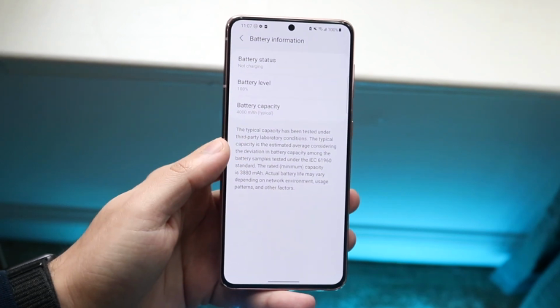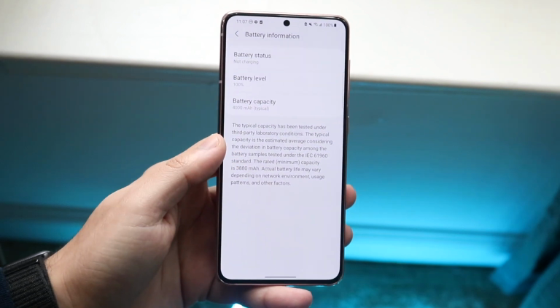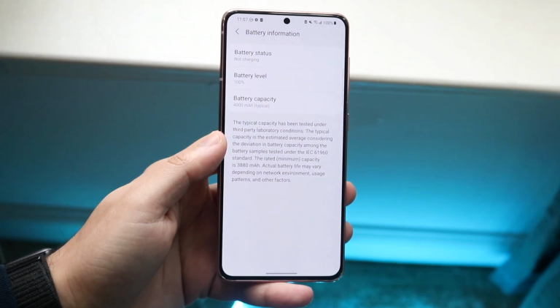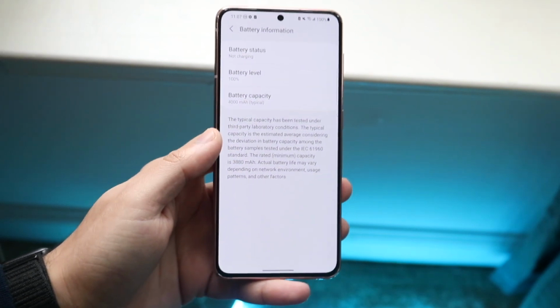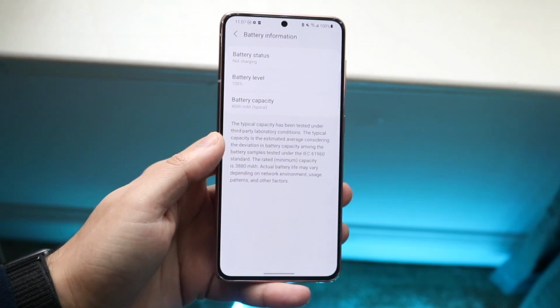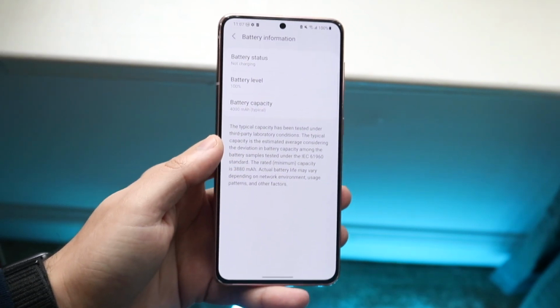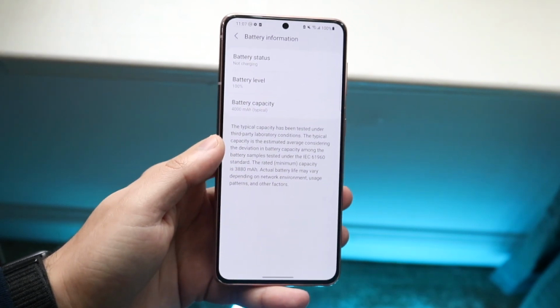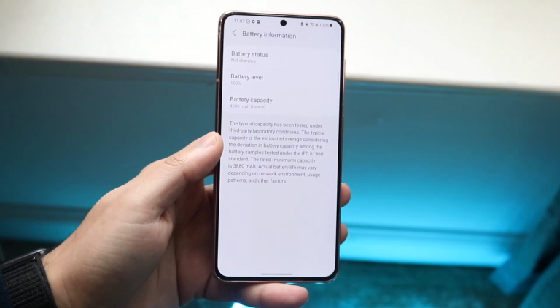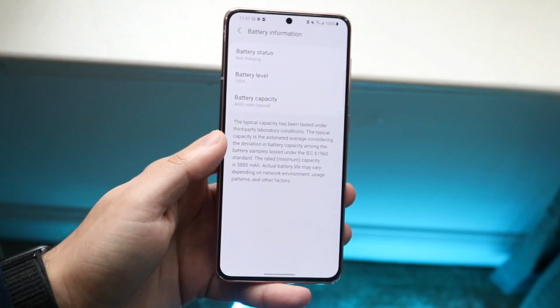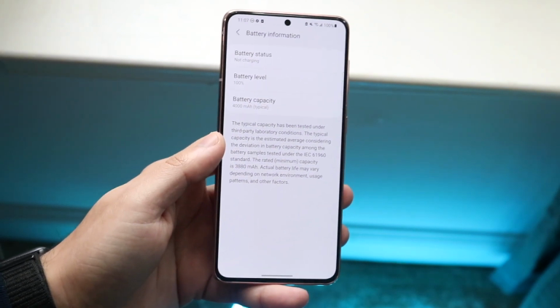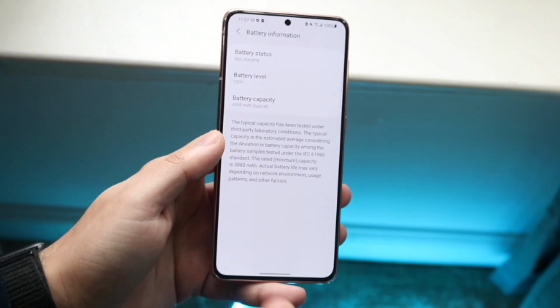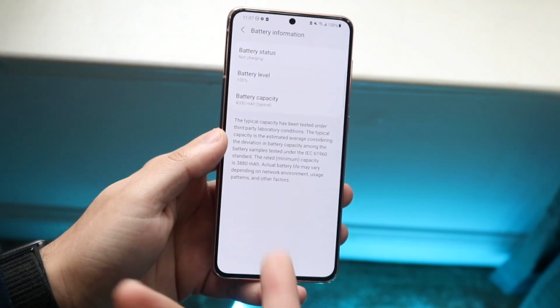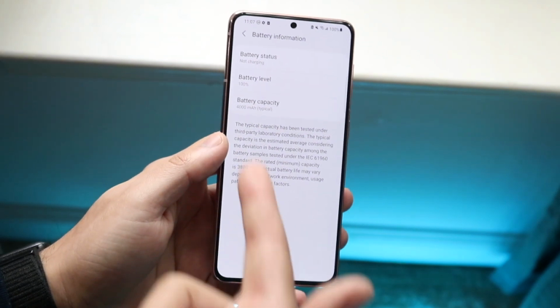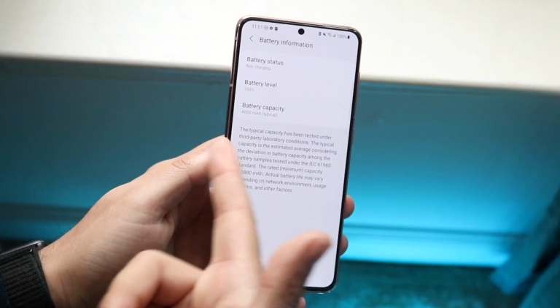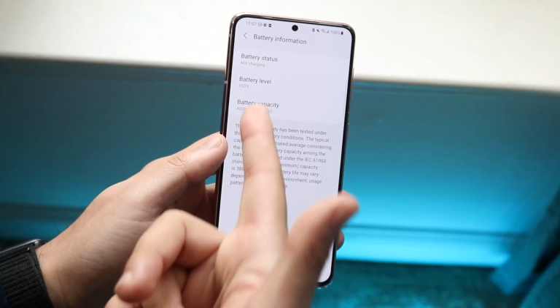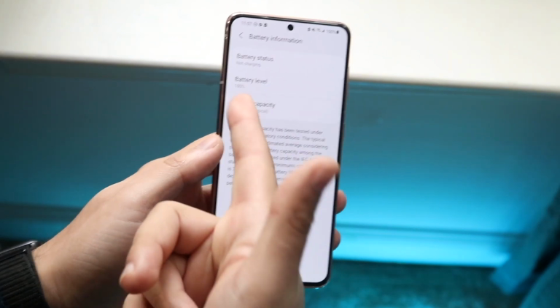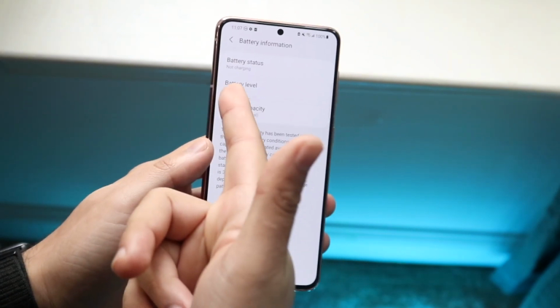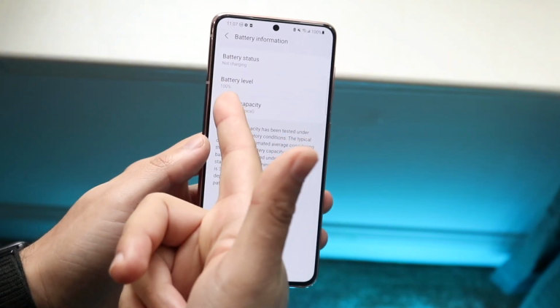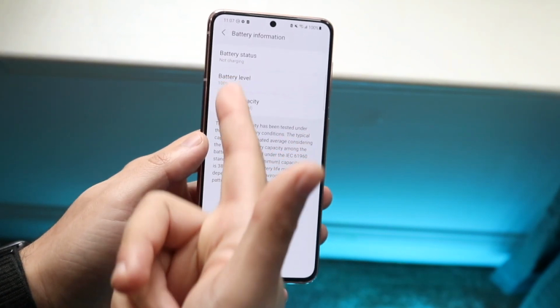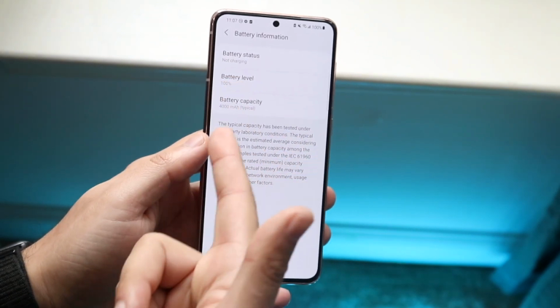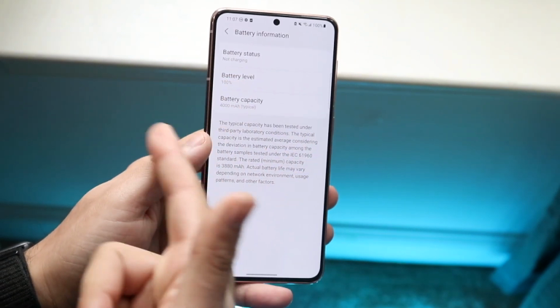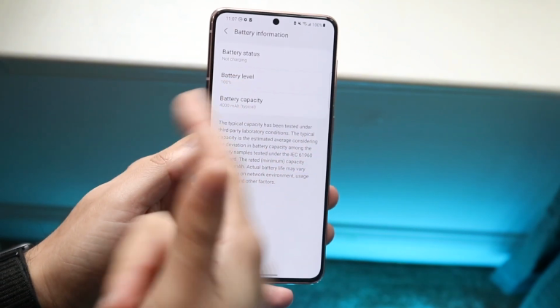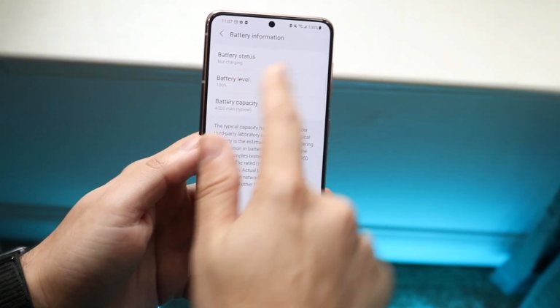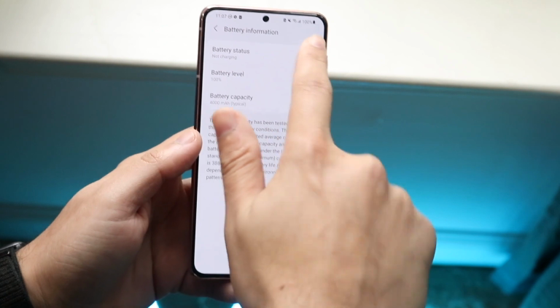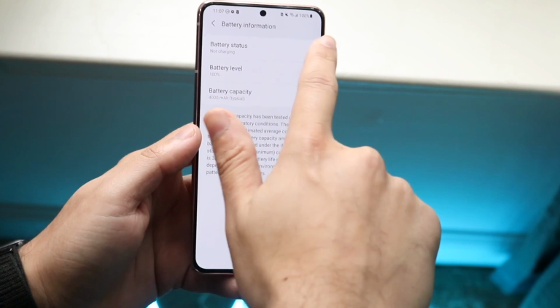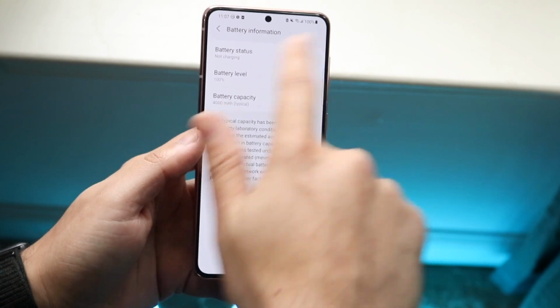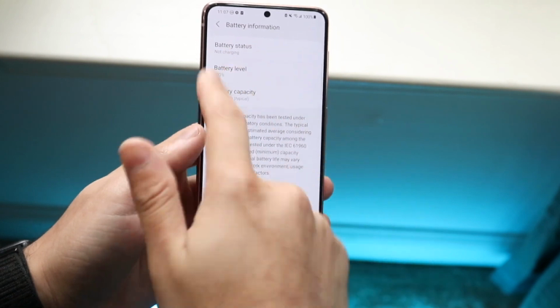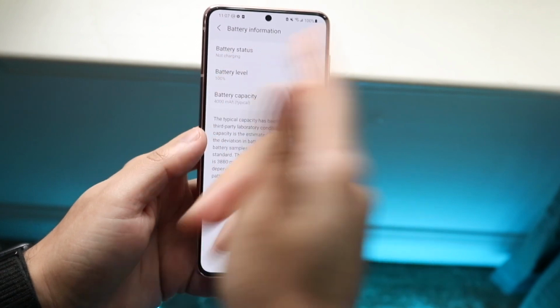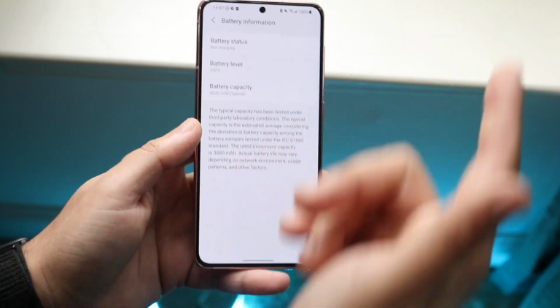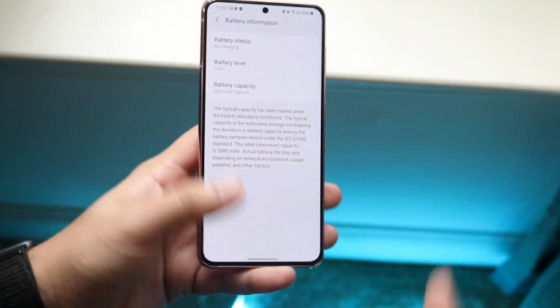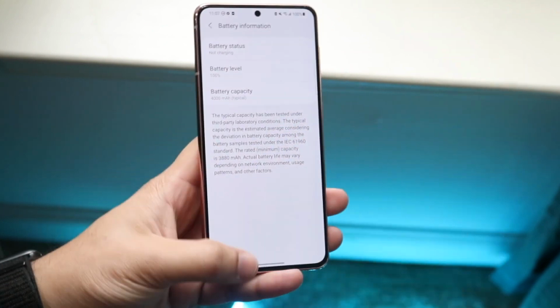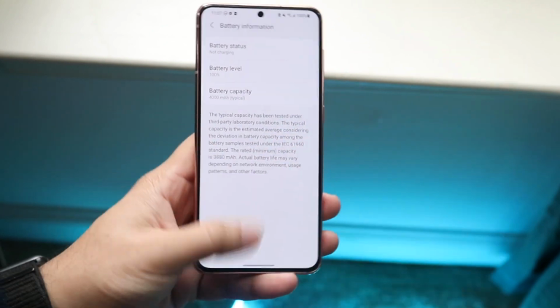But unfortunately on a lot of phones like this one, this is not your battery health — this is just the percentage that you're at.